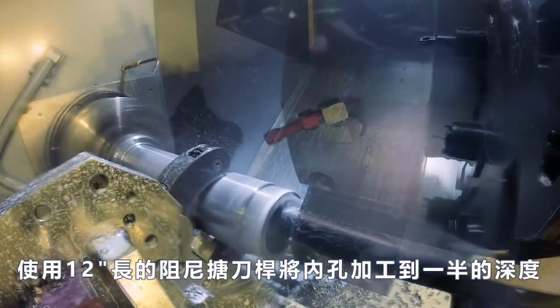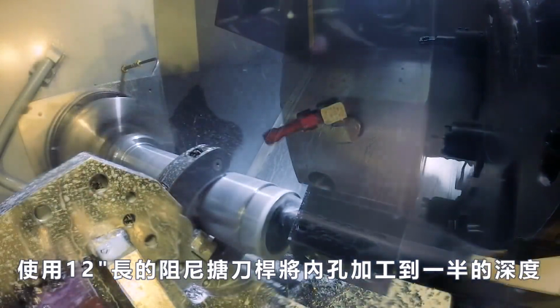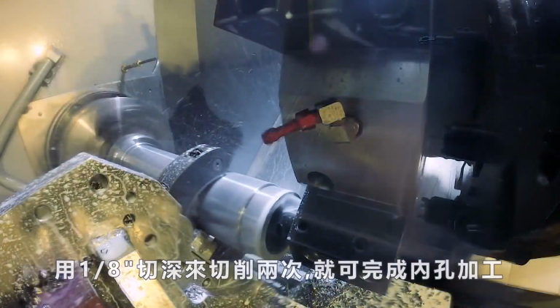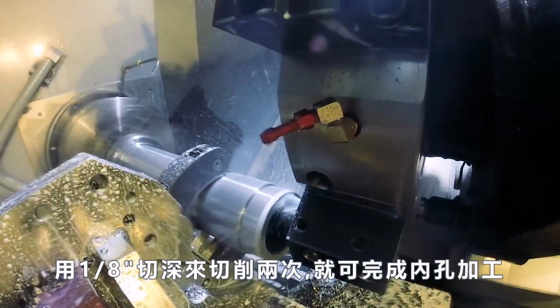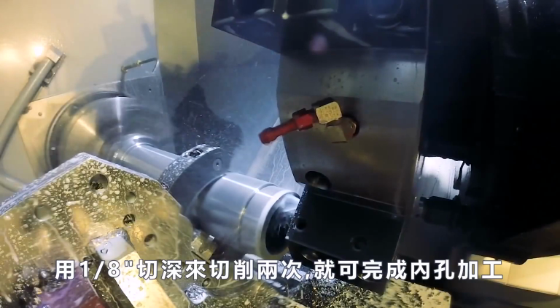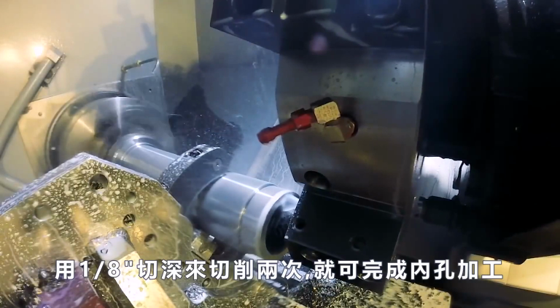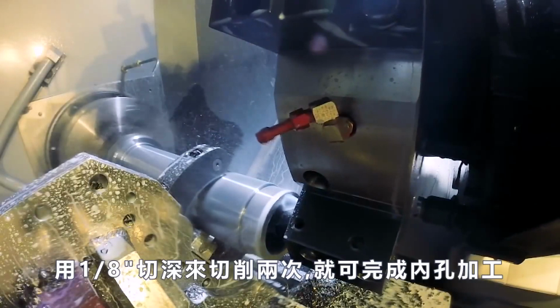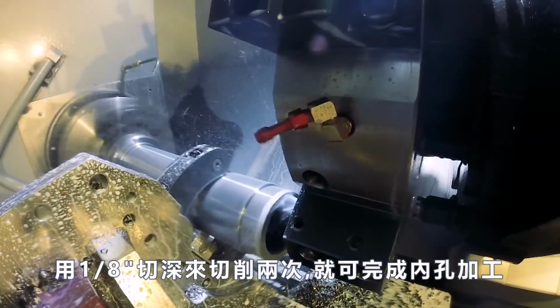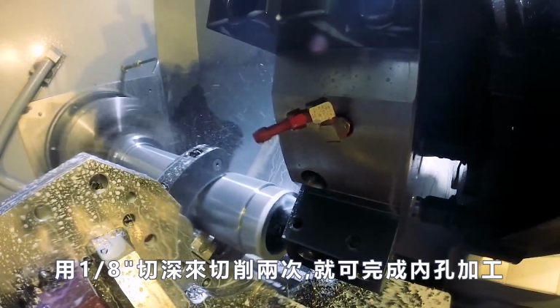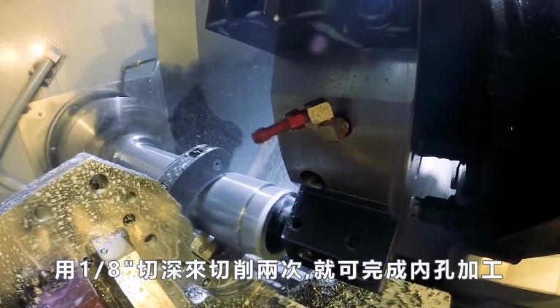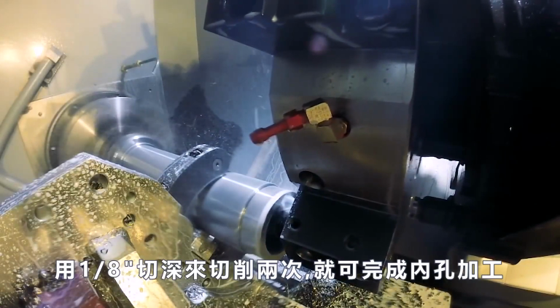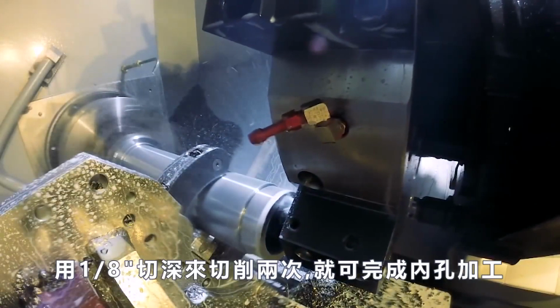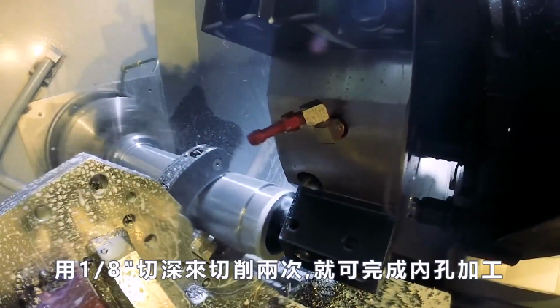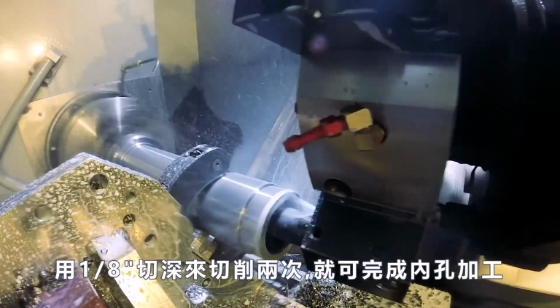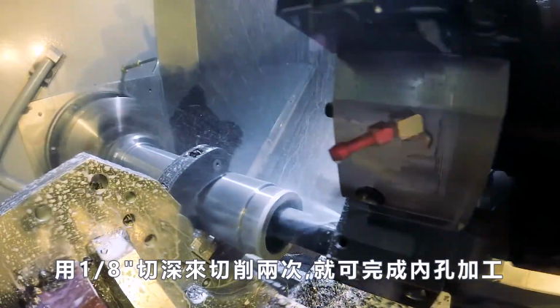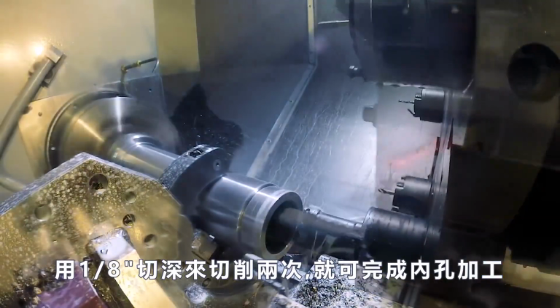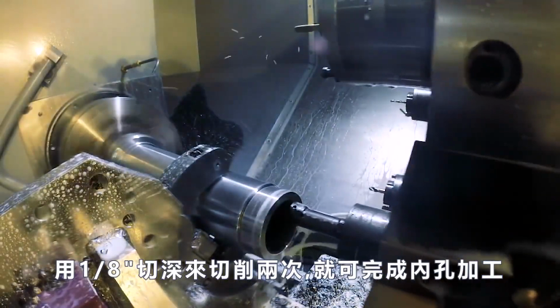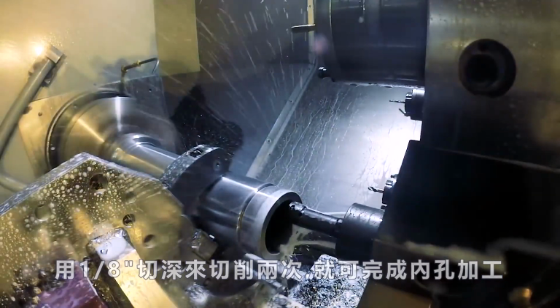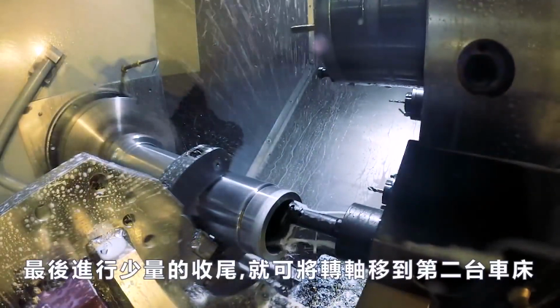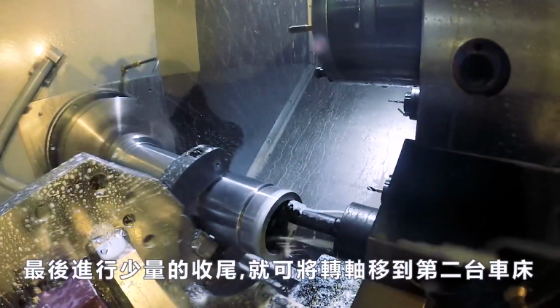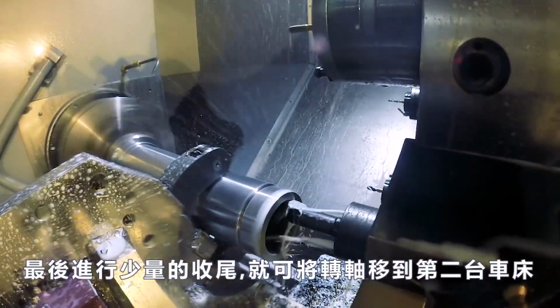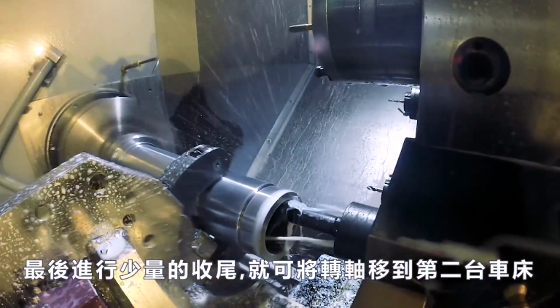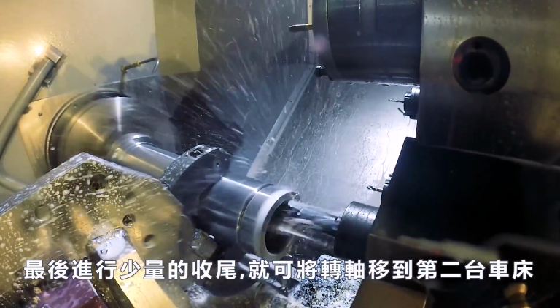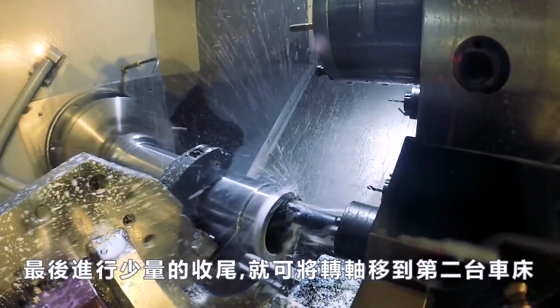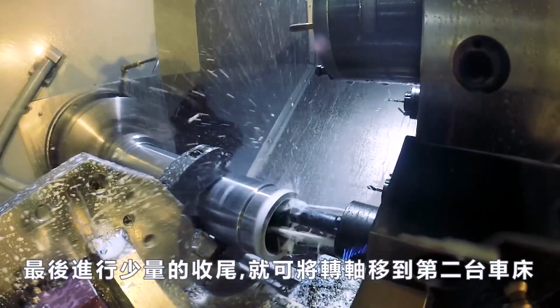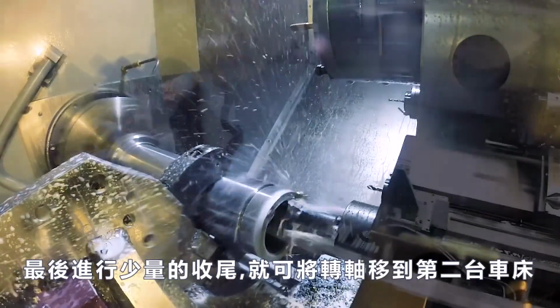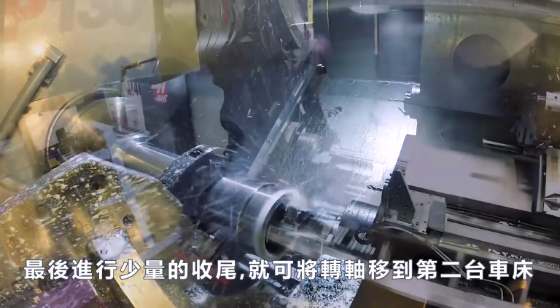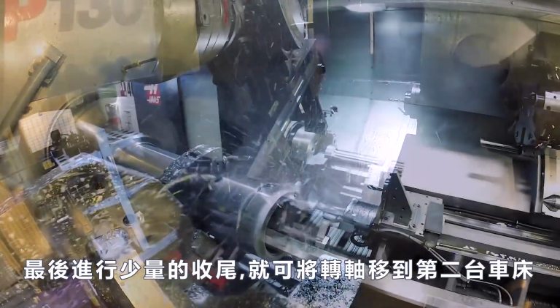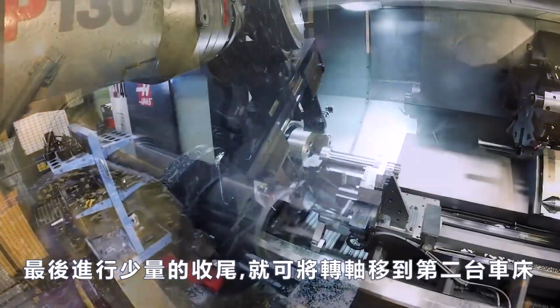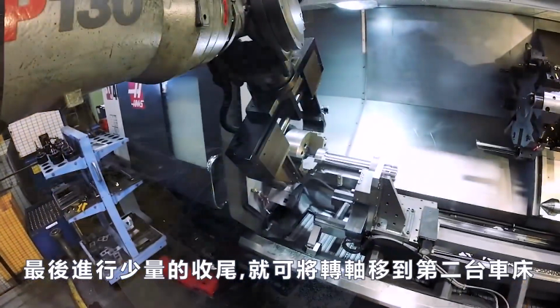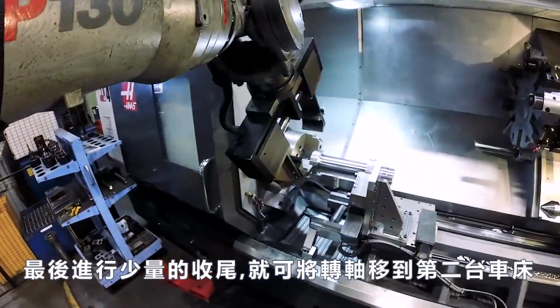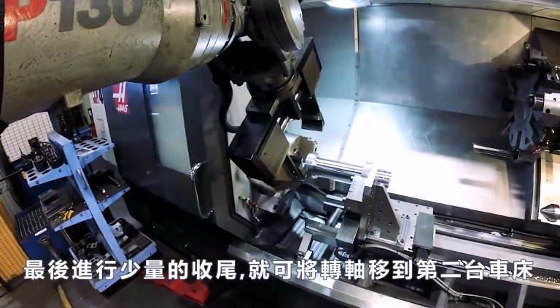Two passes at an eighth inch deep, and then the ID is done. Lastly, a spot of end work, and we're ready to move the shaft to our second machine.